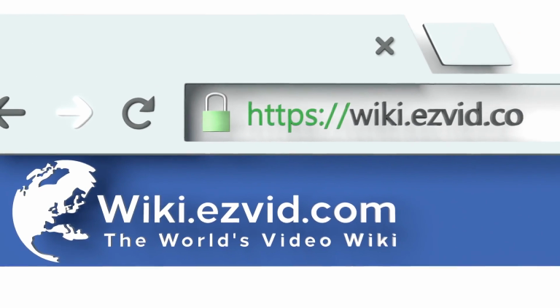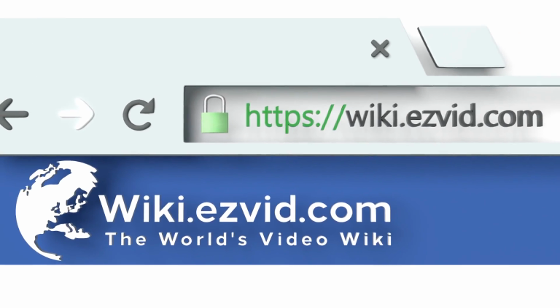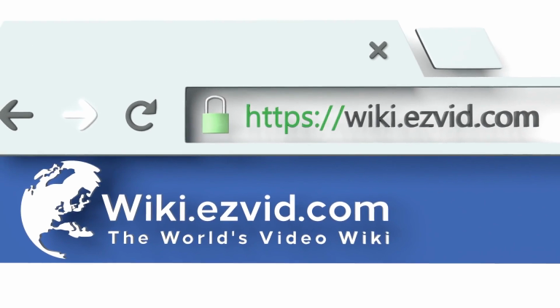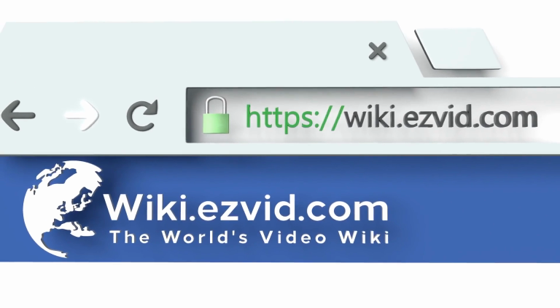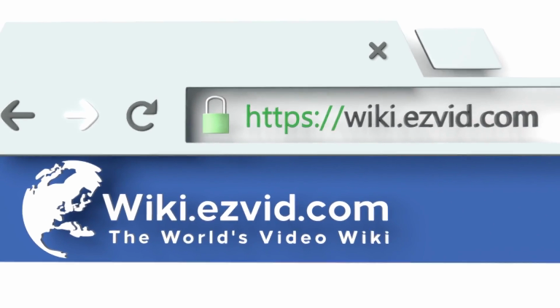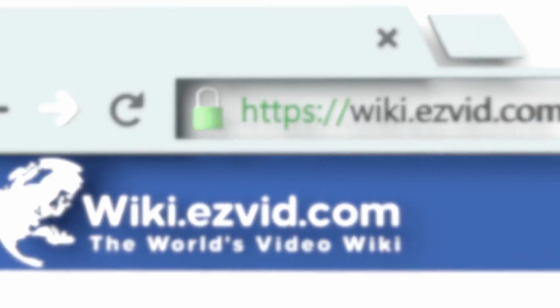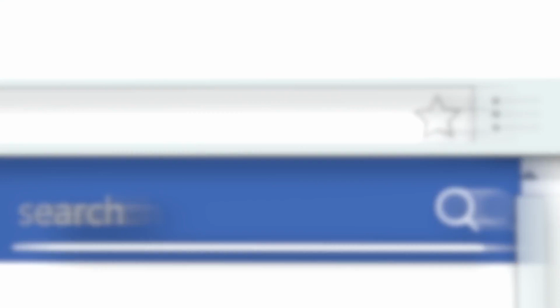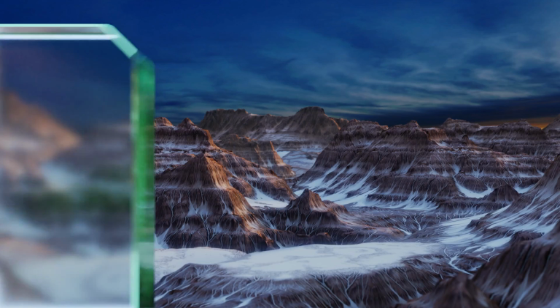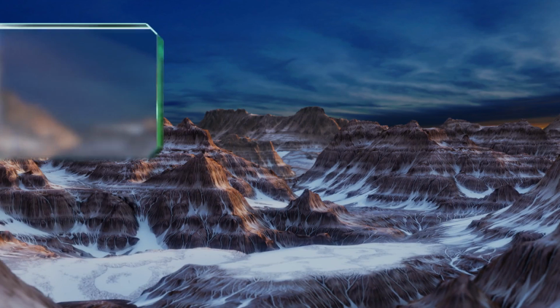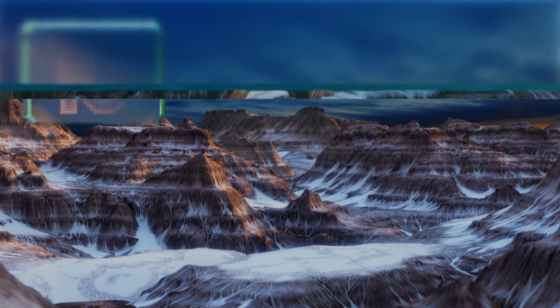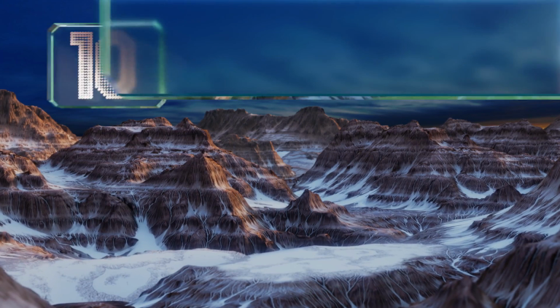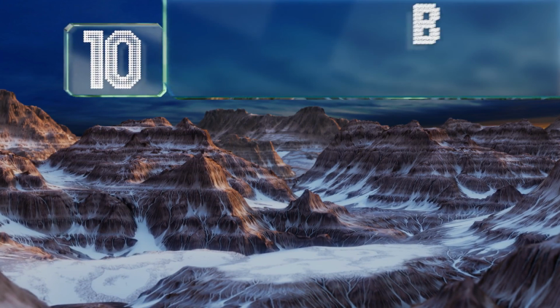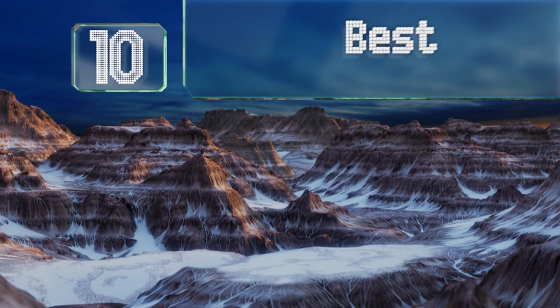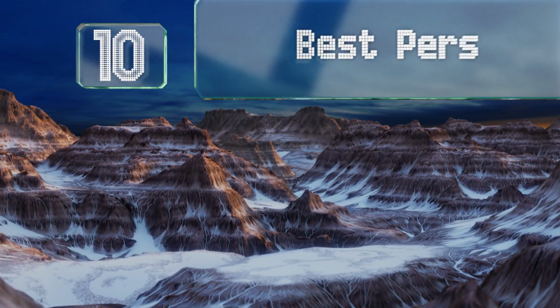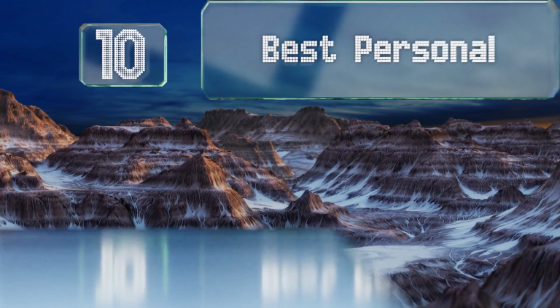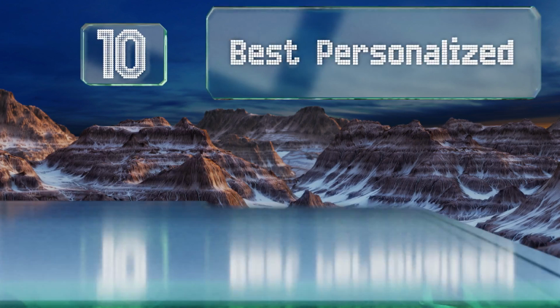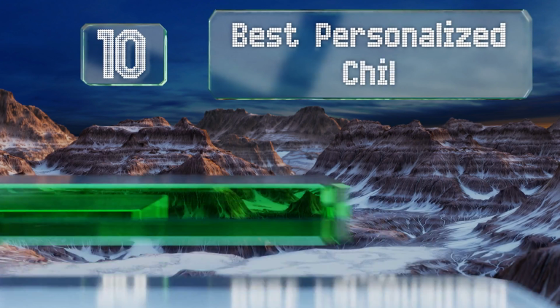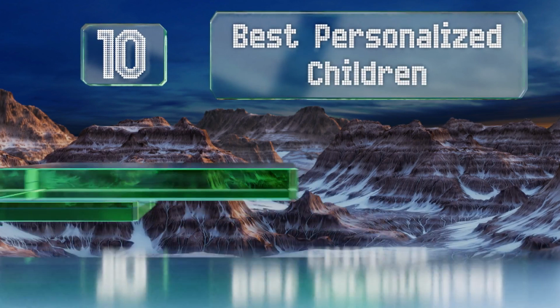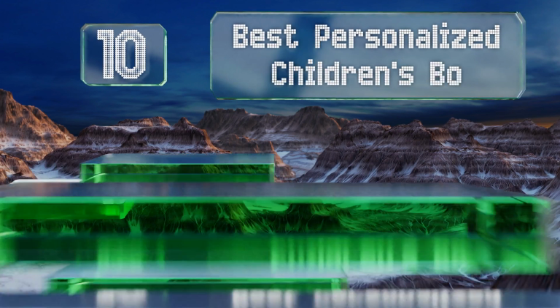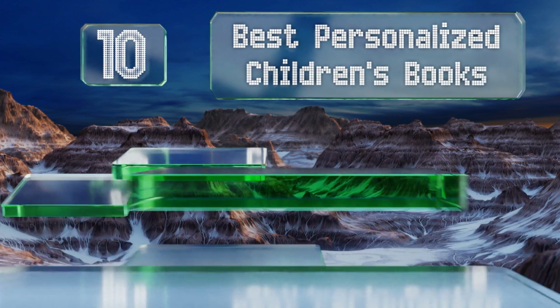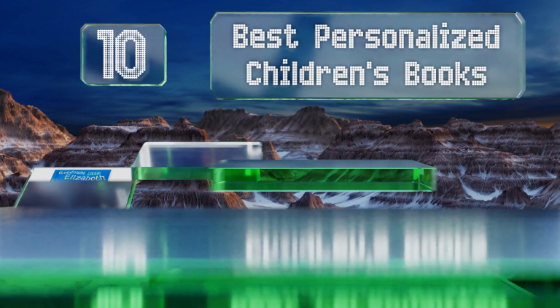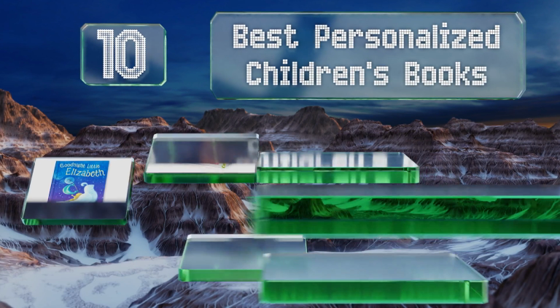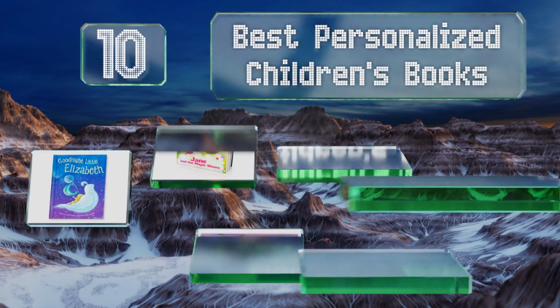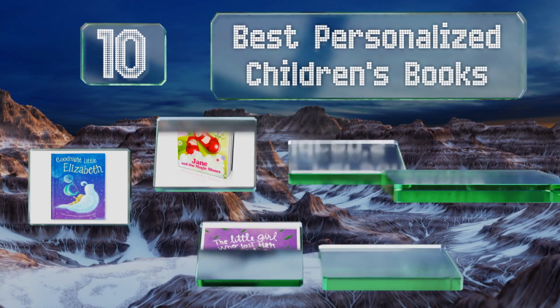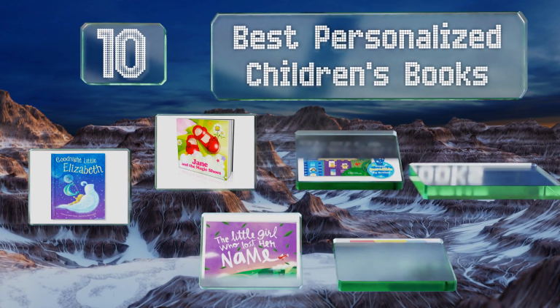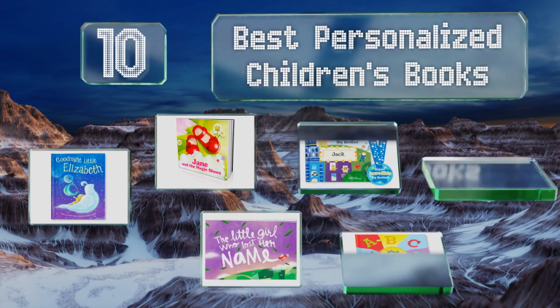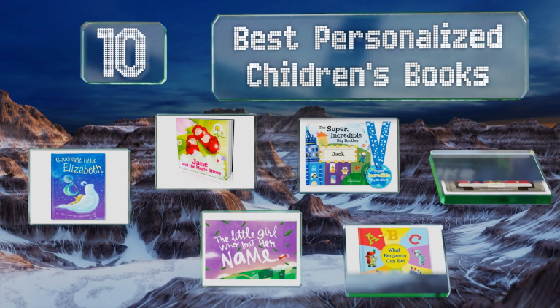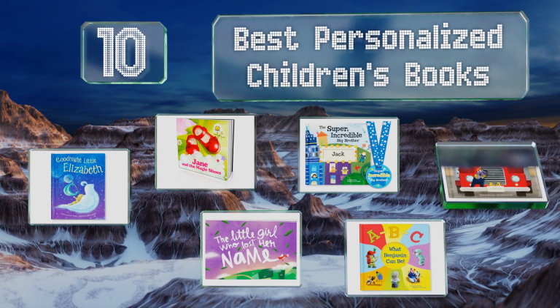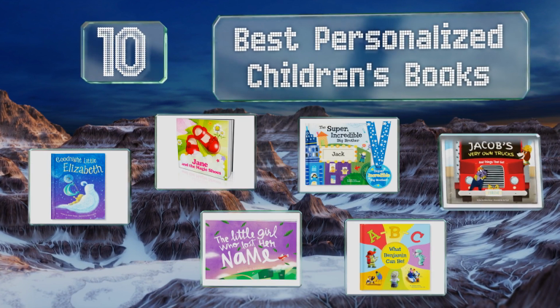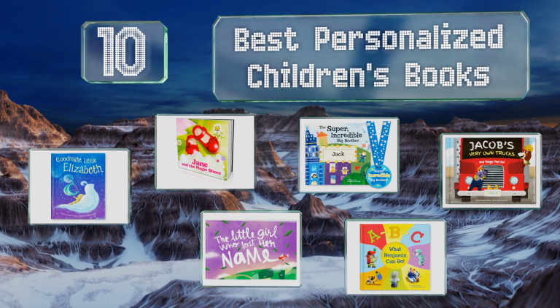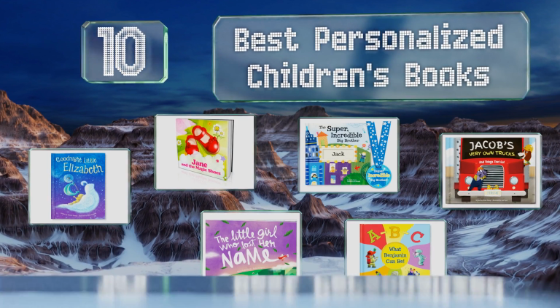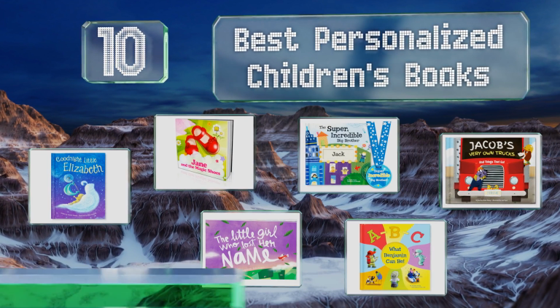Easyvid presents the 10 best personalized children's books. Let's get started with the list.